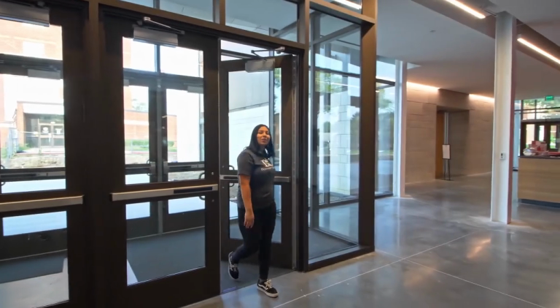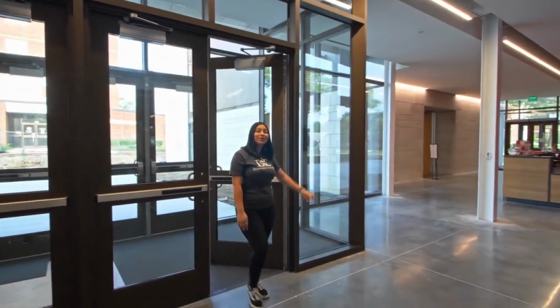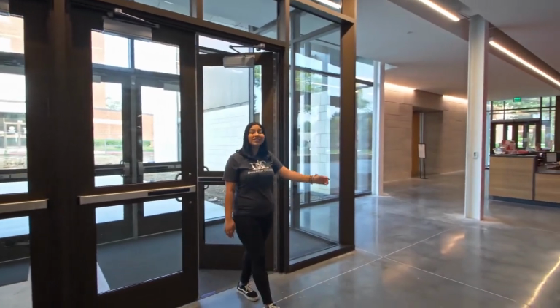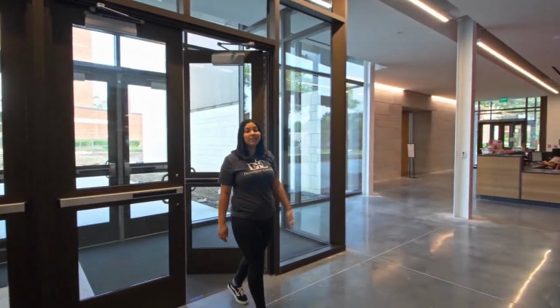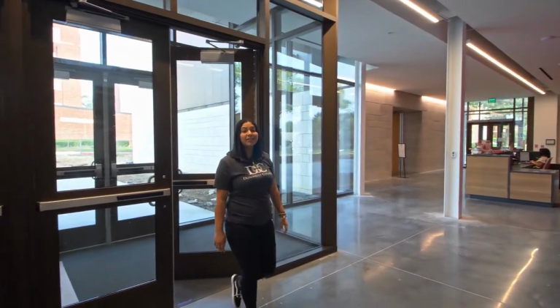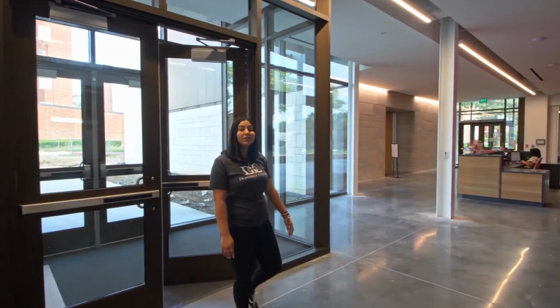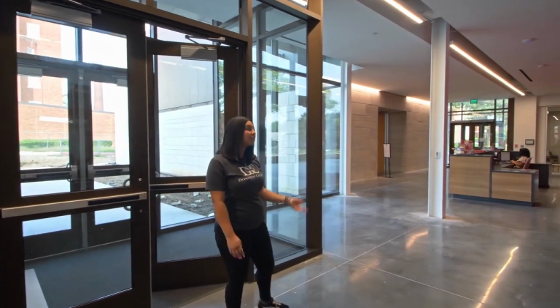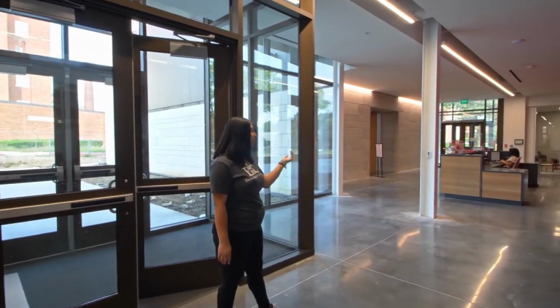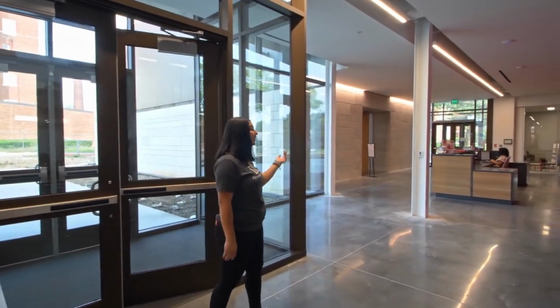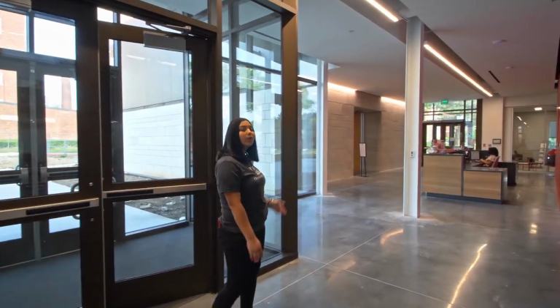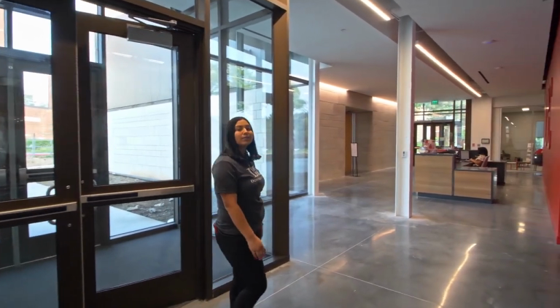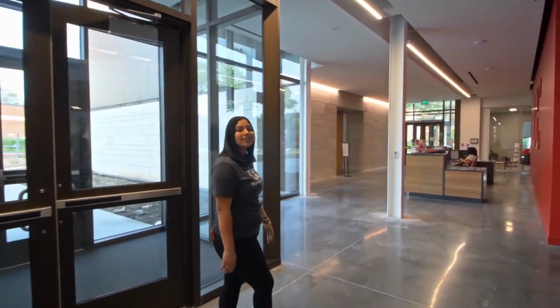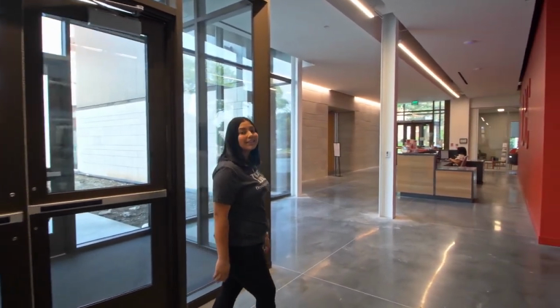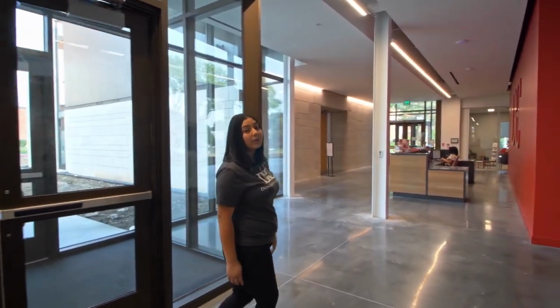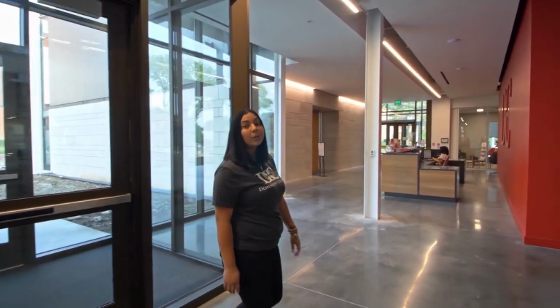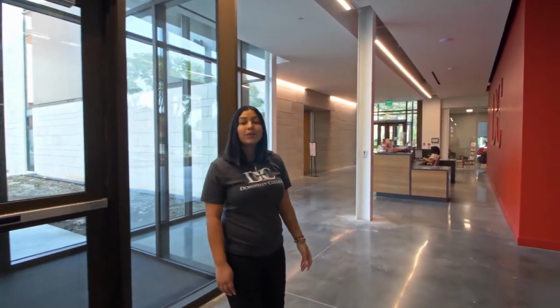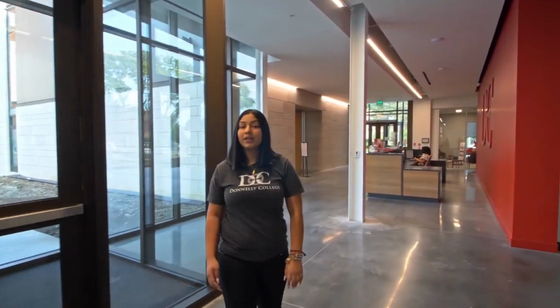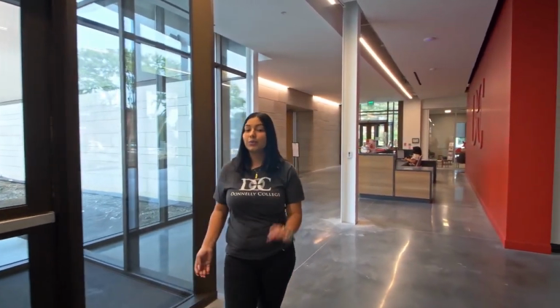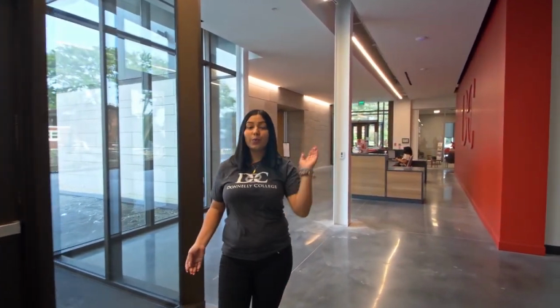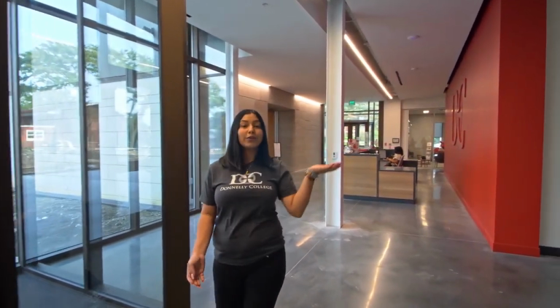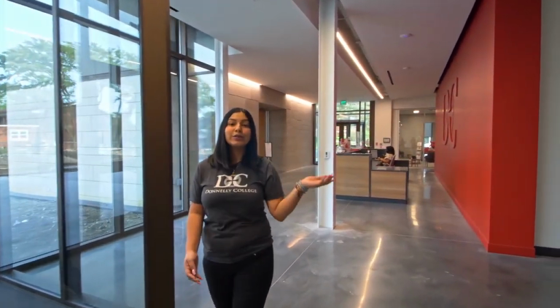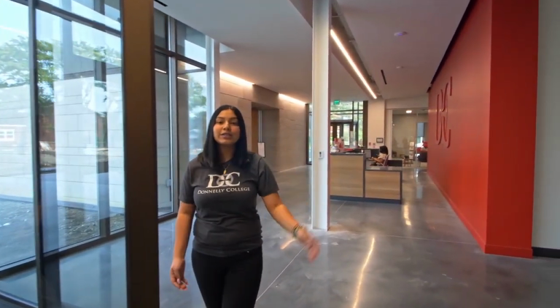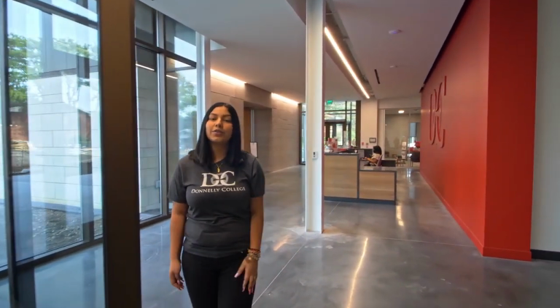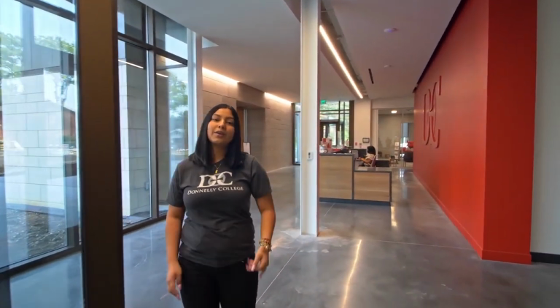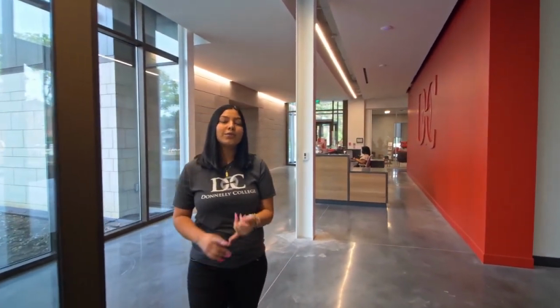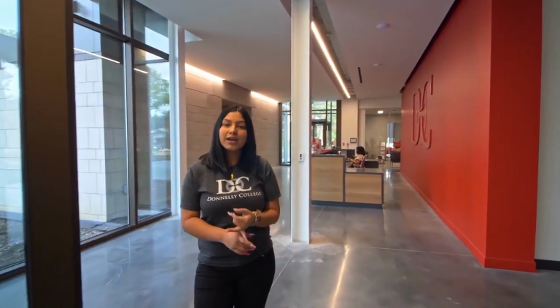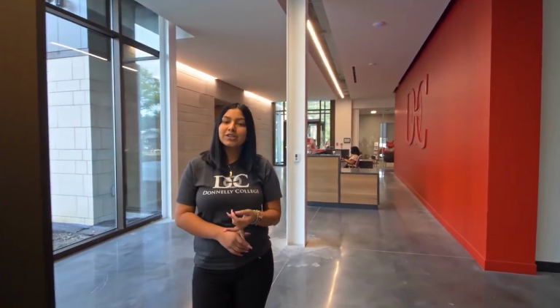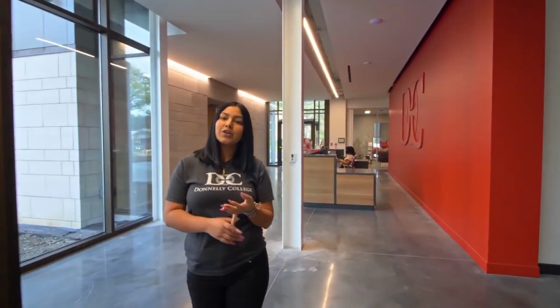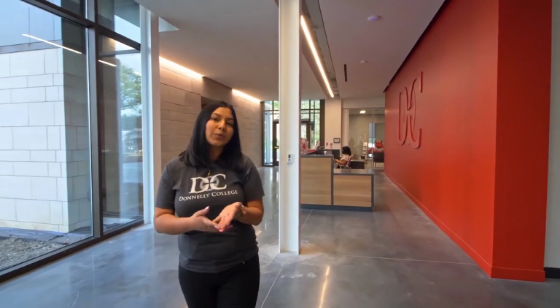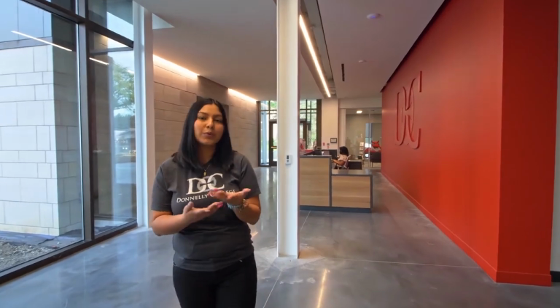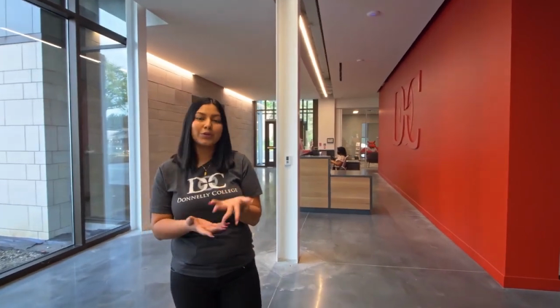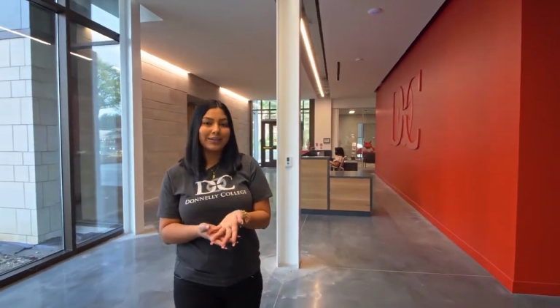When you enter Donnelly, you can check in at the welcome desk. They will help you get wherever you need to go, give you directions, or help you with what you need.